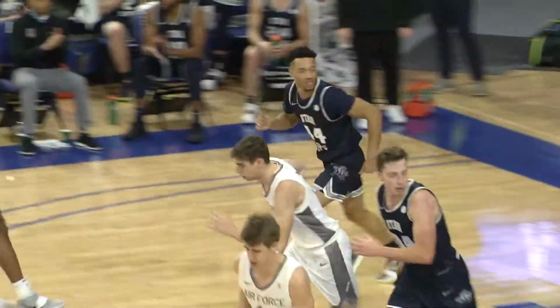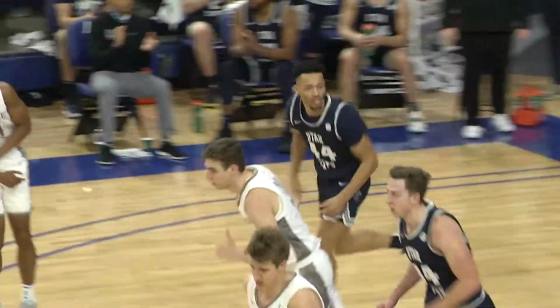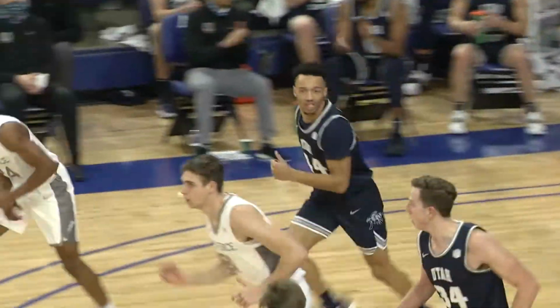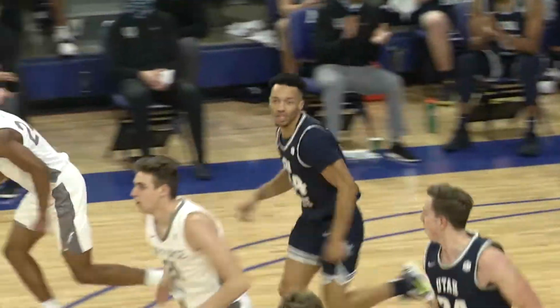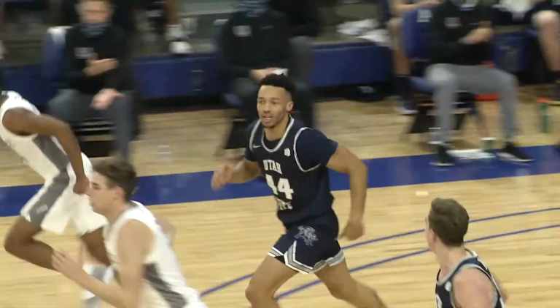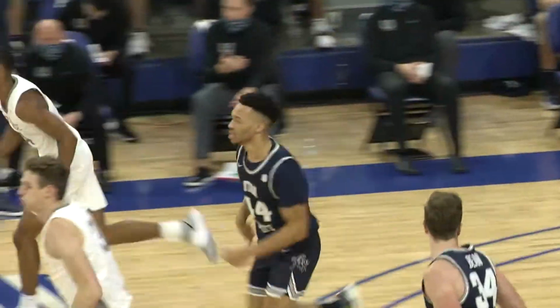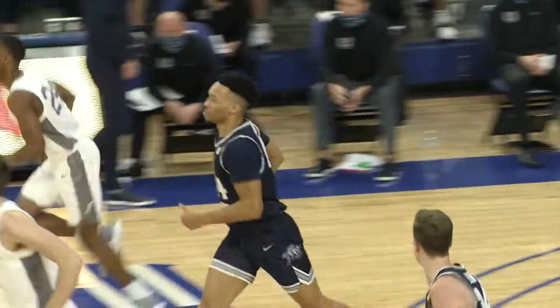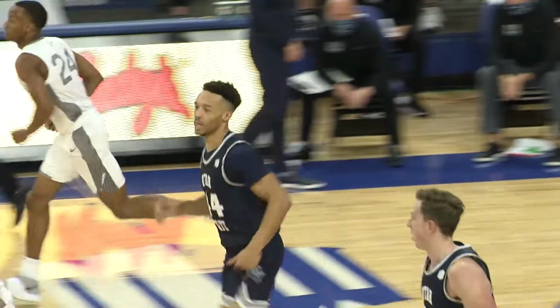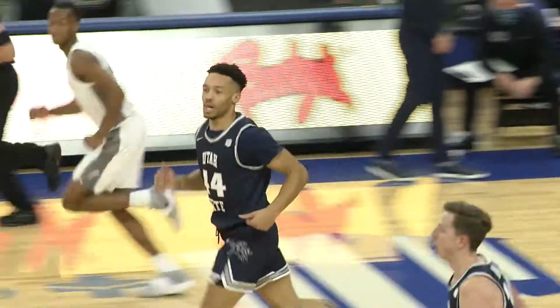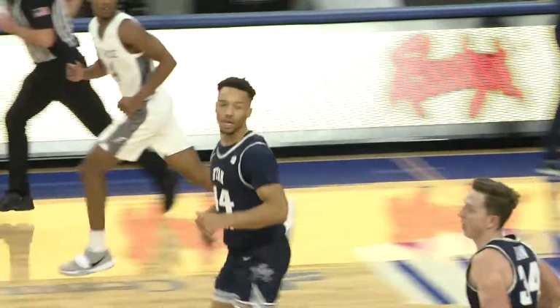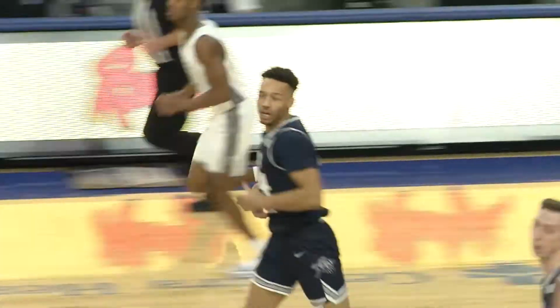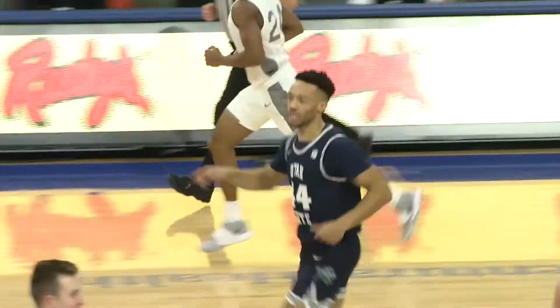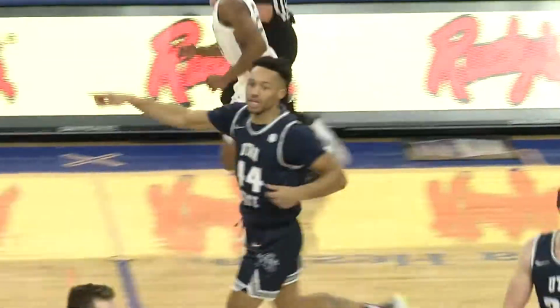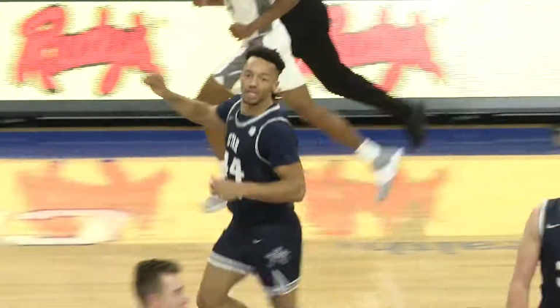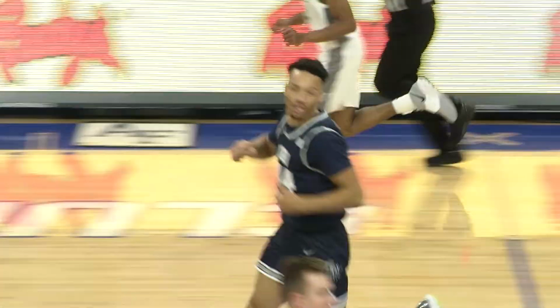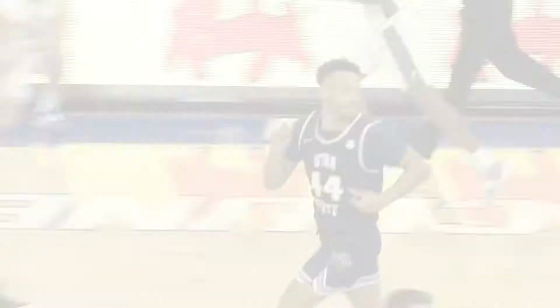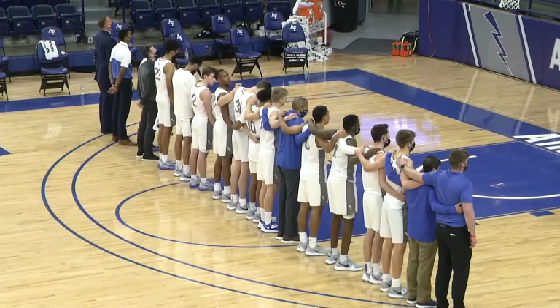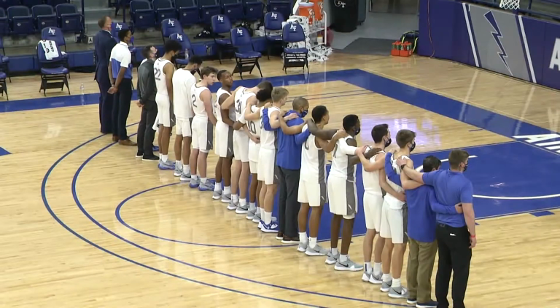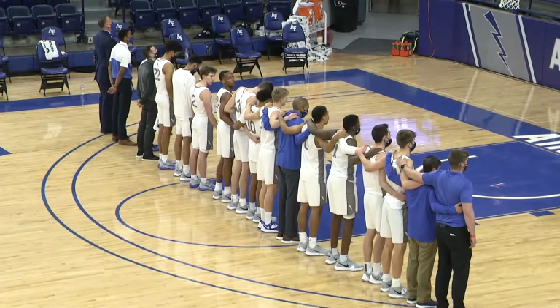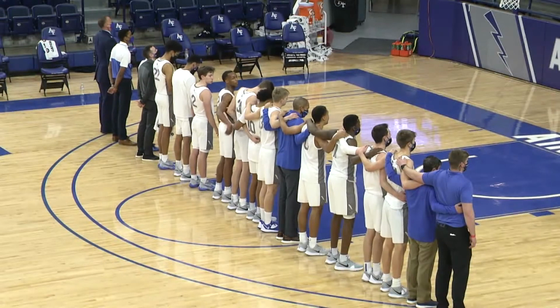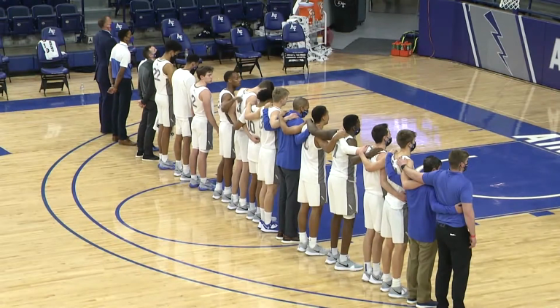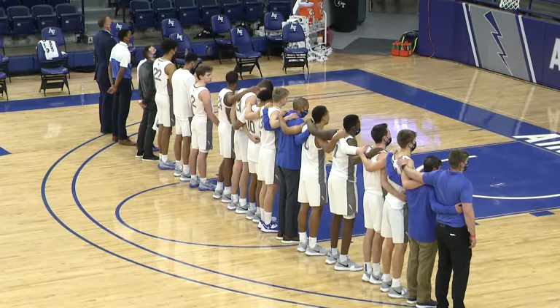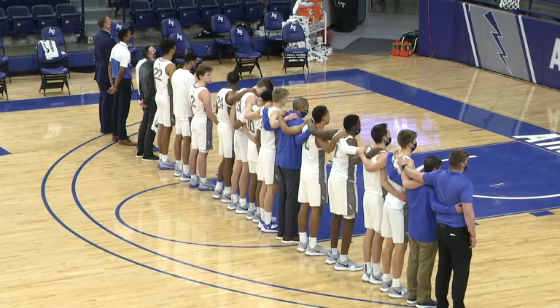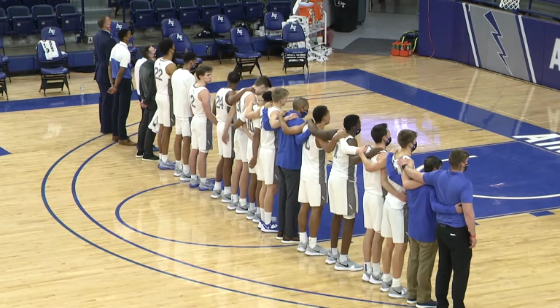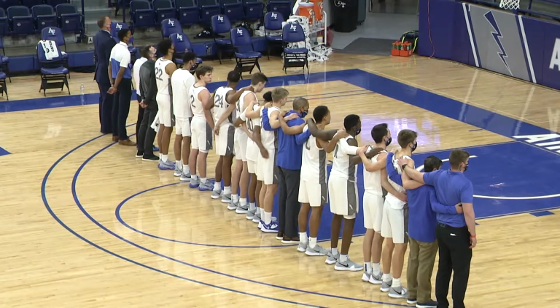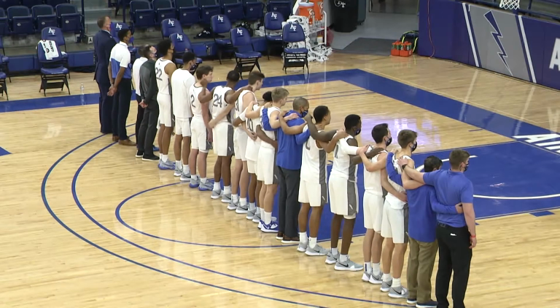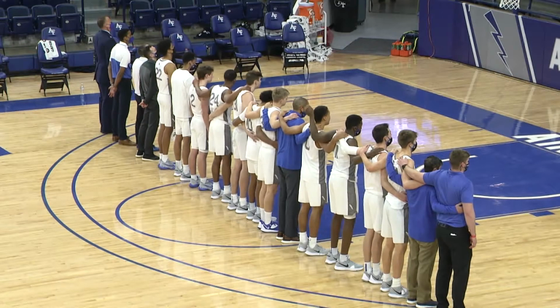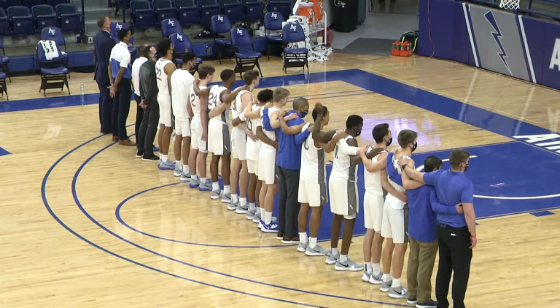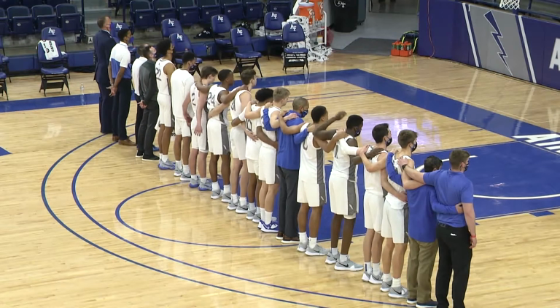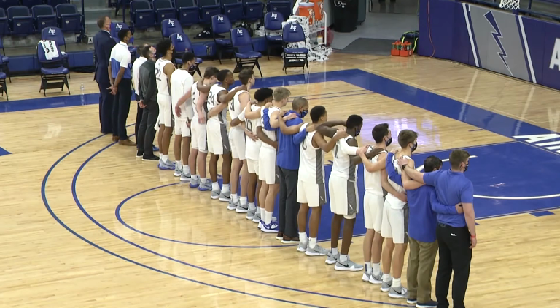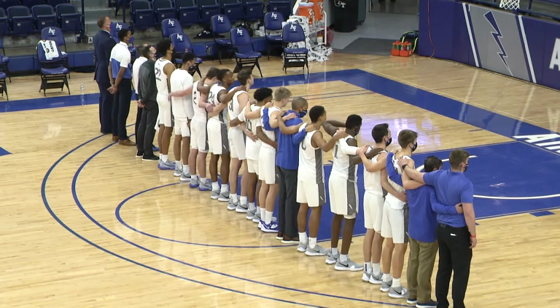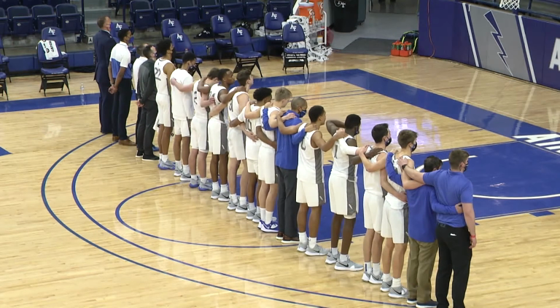Utah State's gonna make it a two-game sweep of the back-to-back series at Klune Arena.